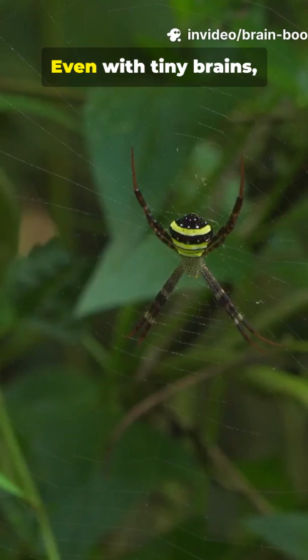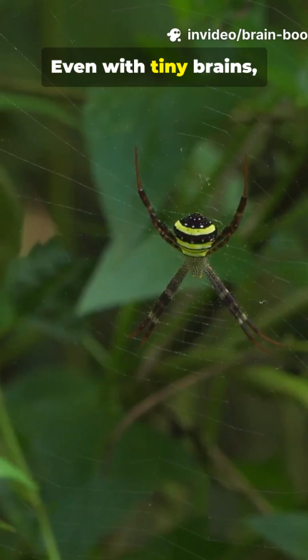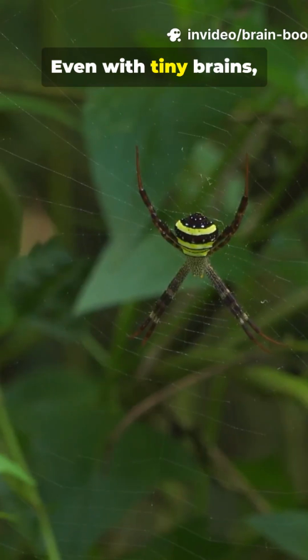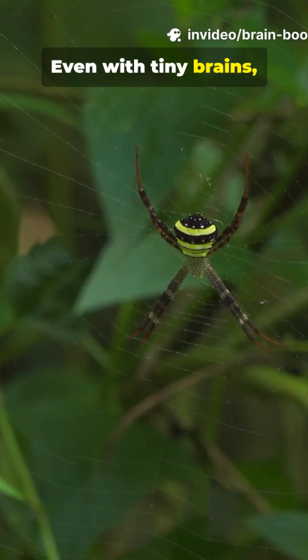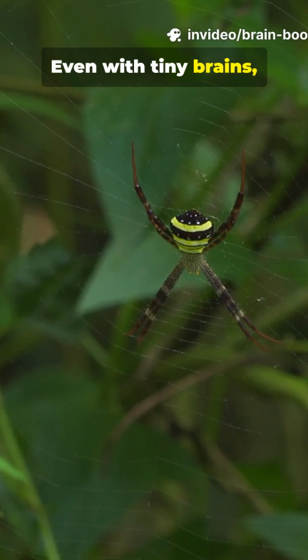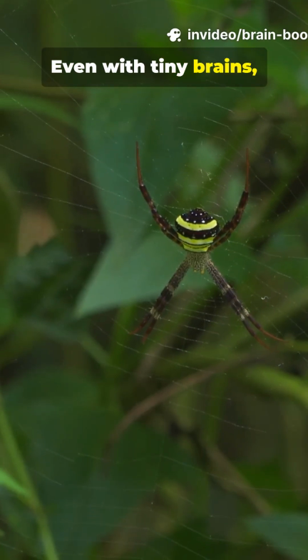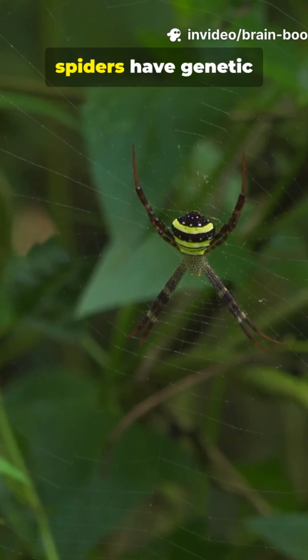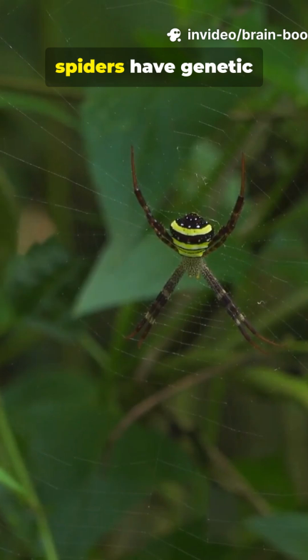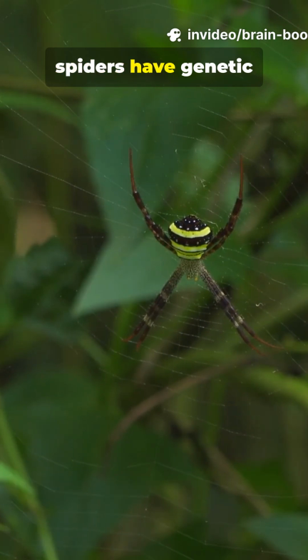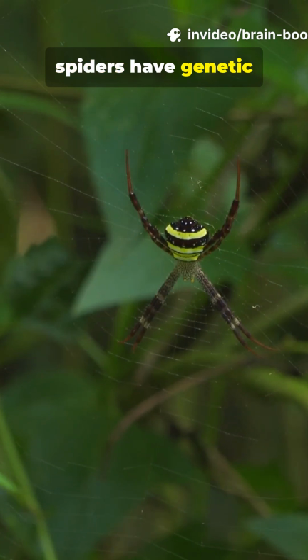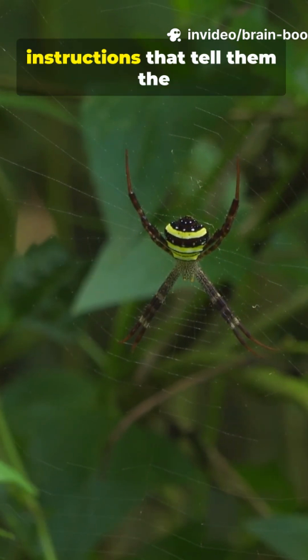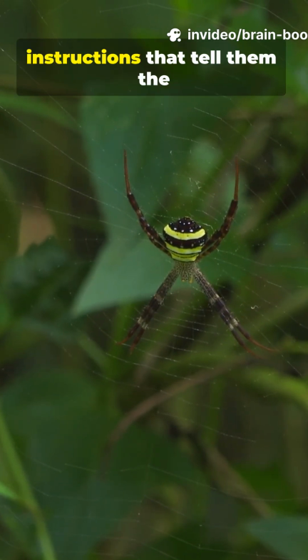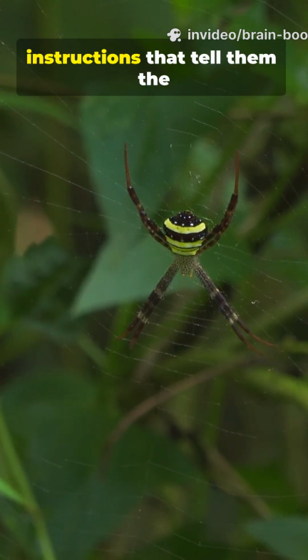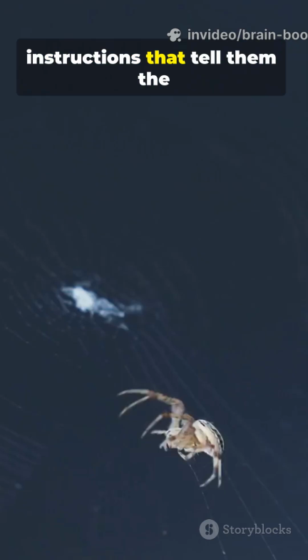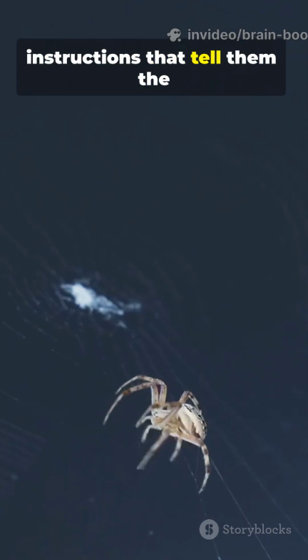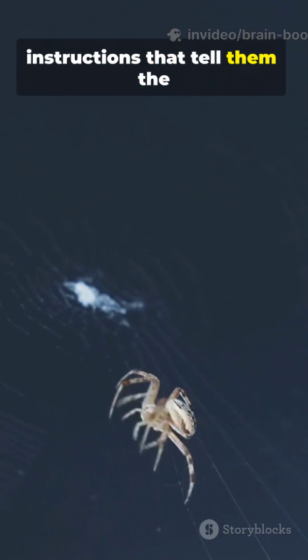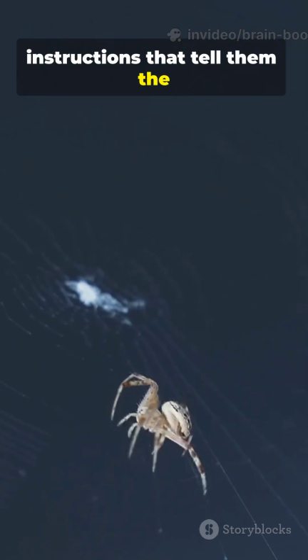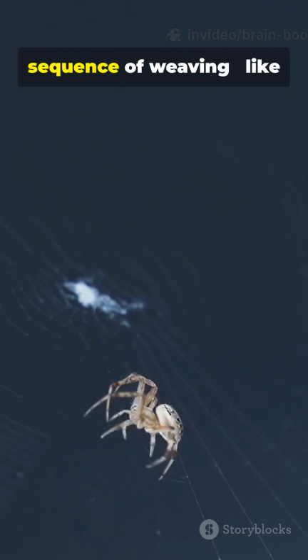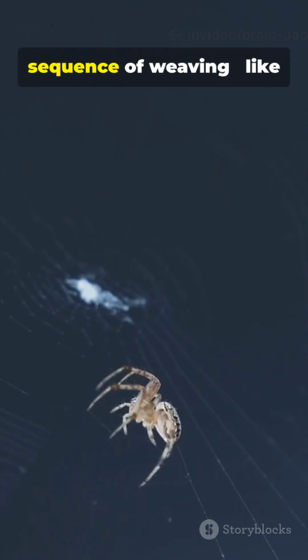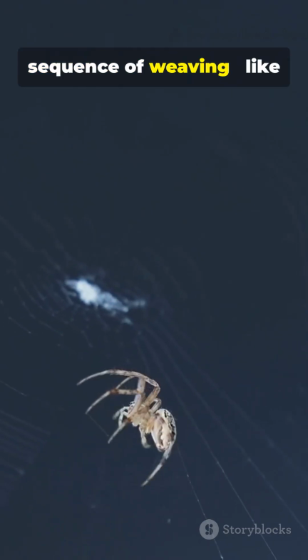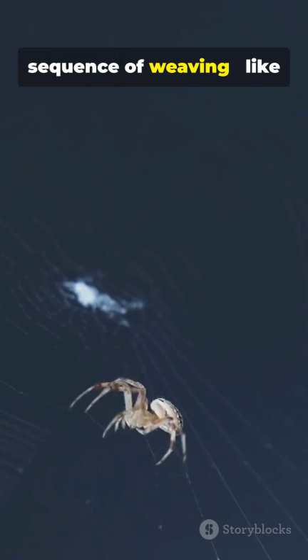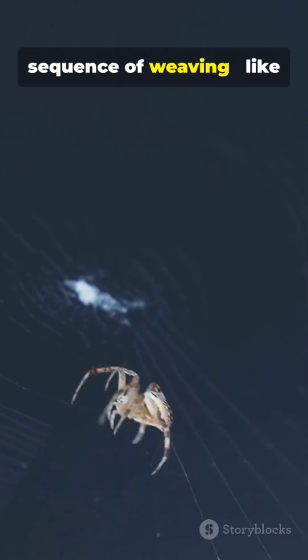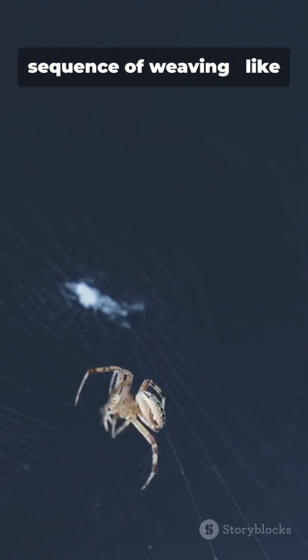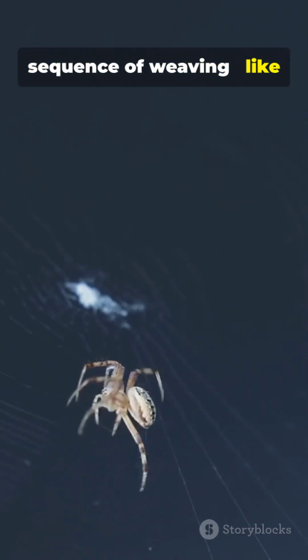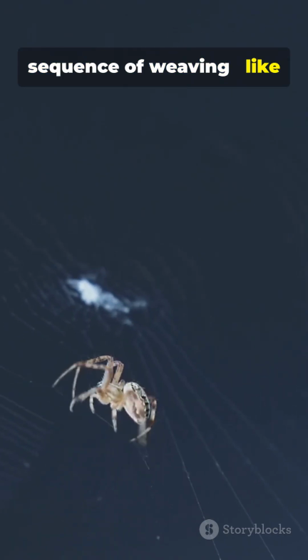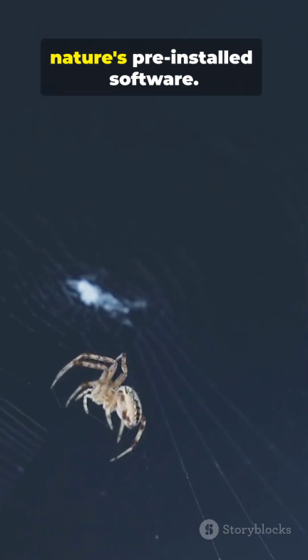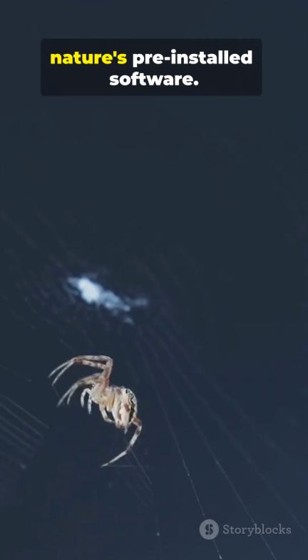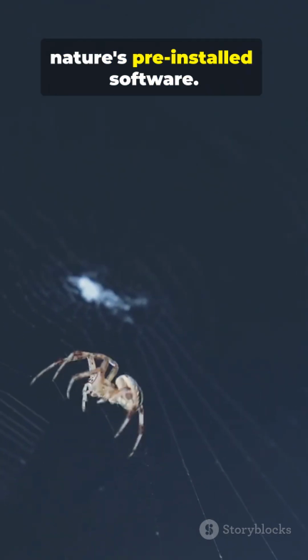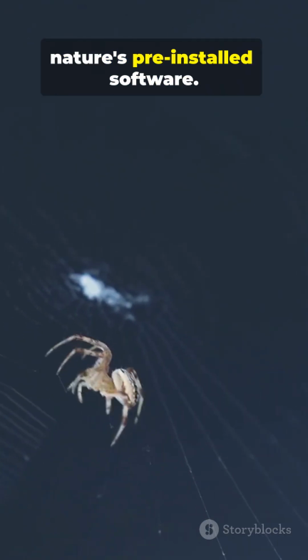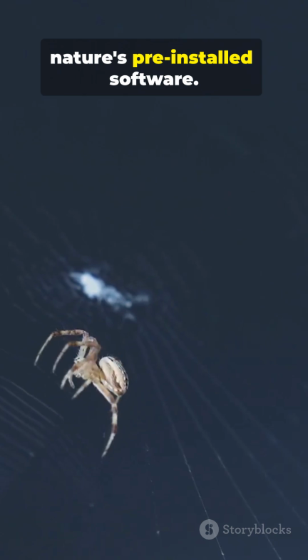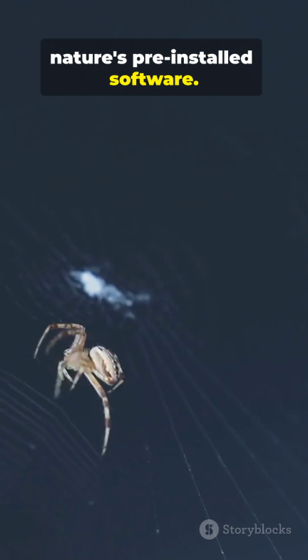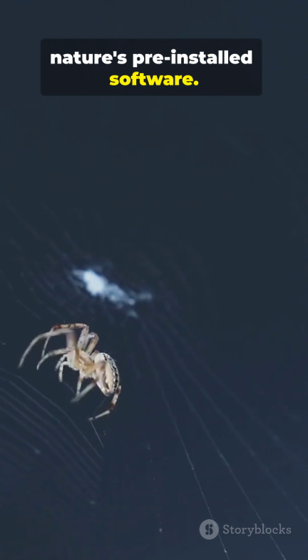Even with tiny brains, spiders have genetic instructions that tell them the sequence of weaving, like nature's pre-installed software.